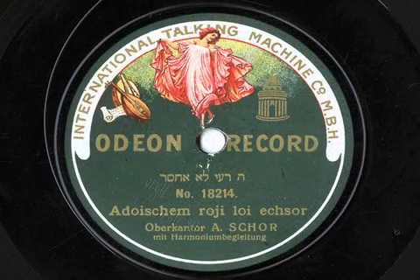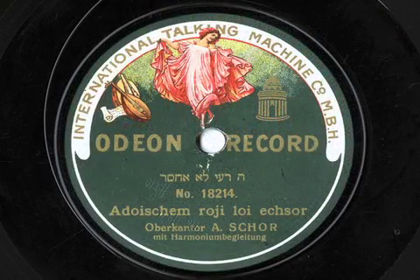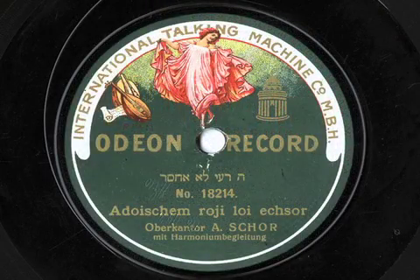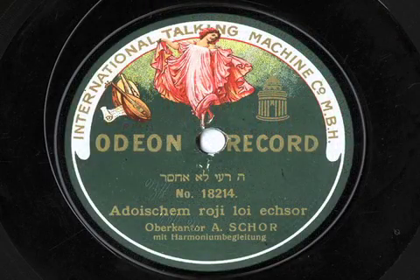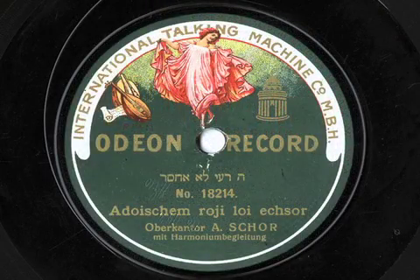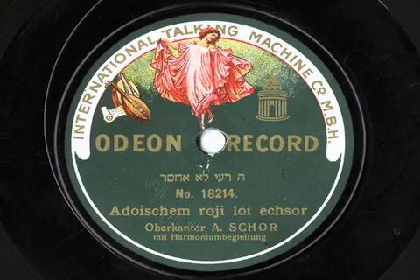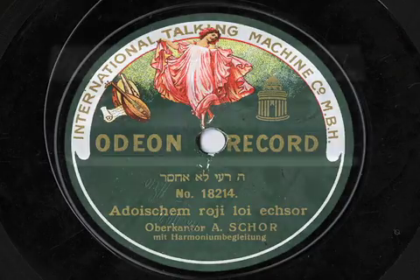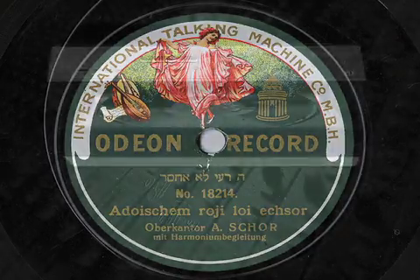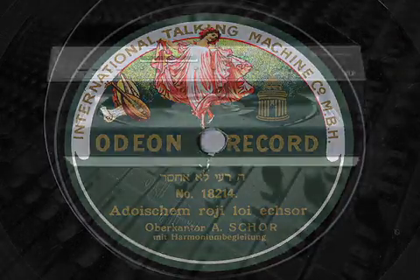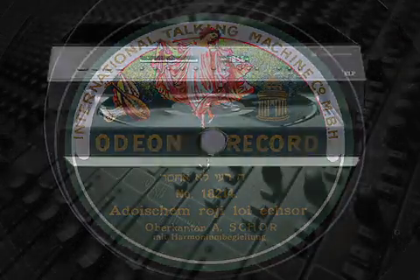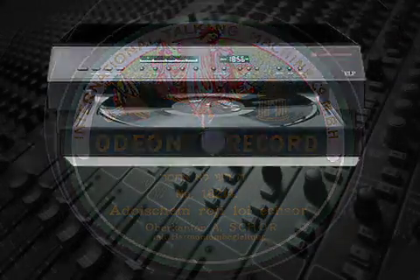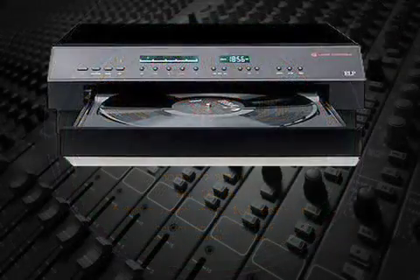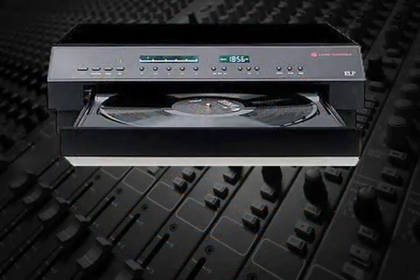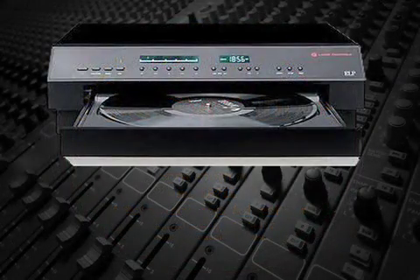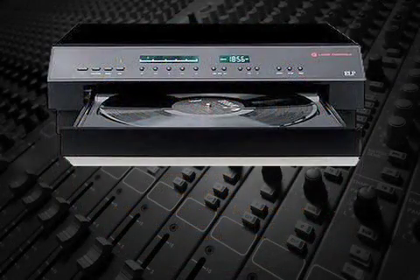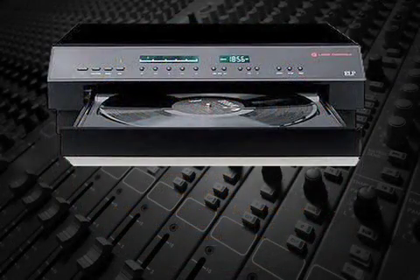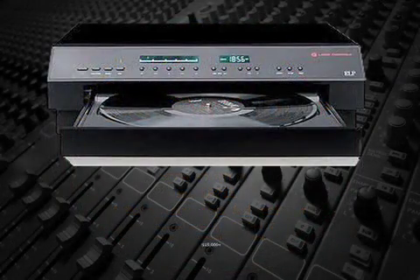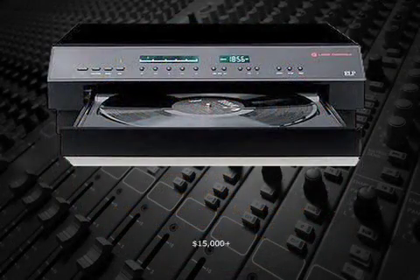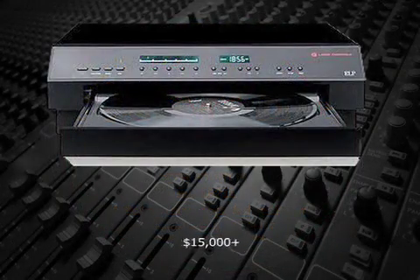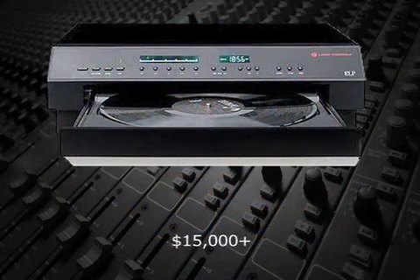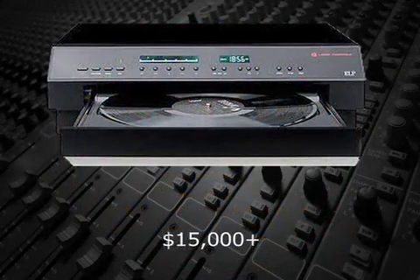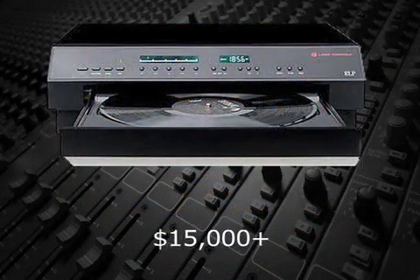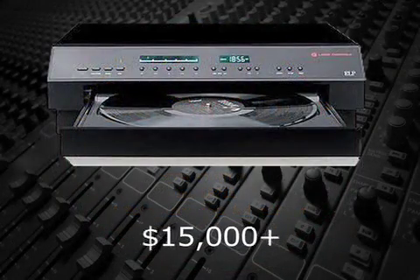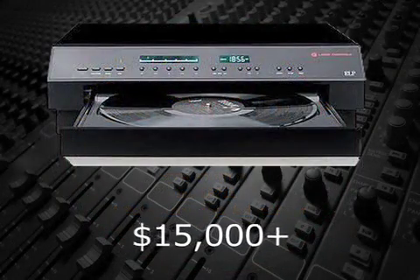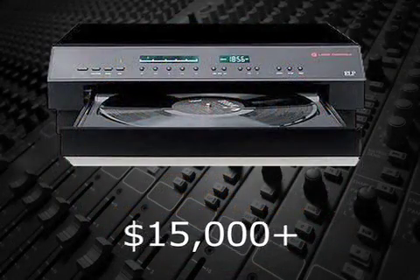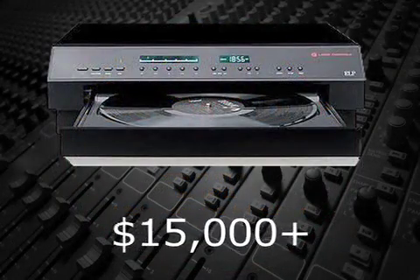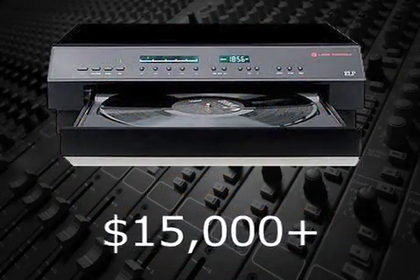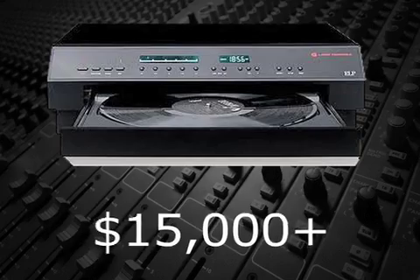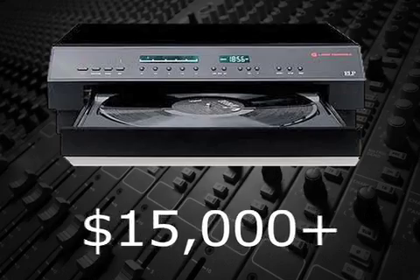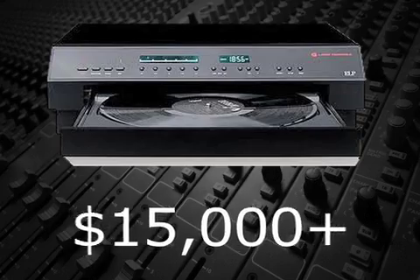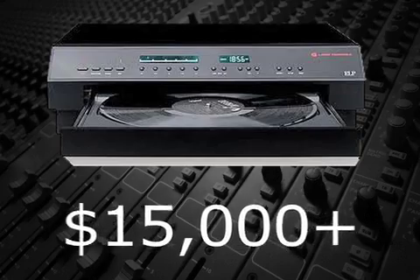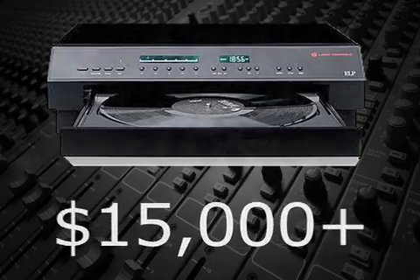The biggest disadvantage of a laser record player is the cost, which can be more than $15,000.